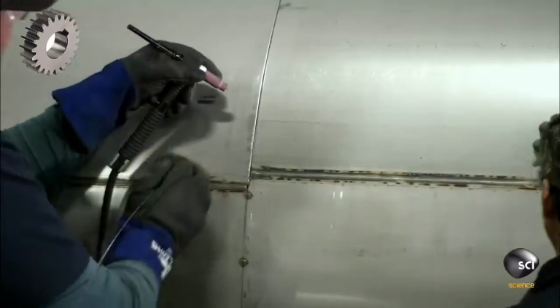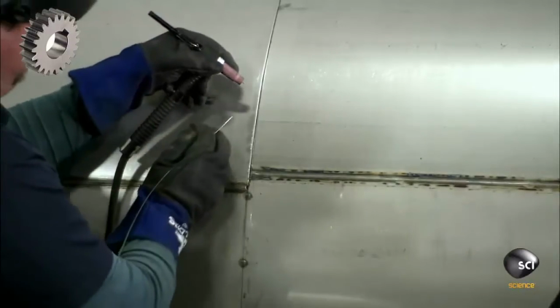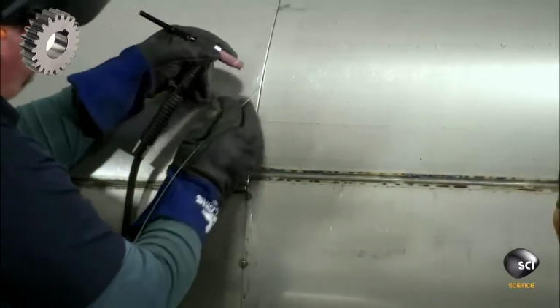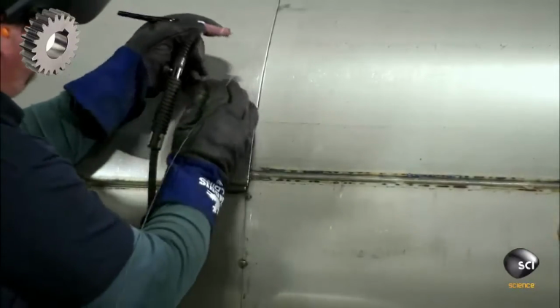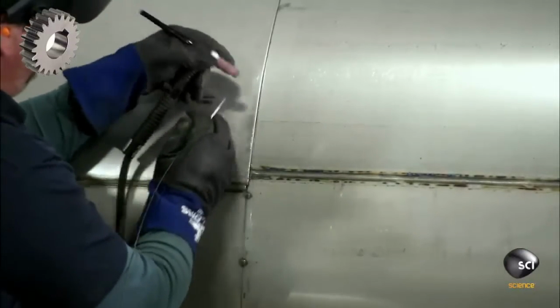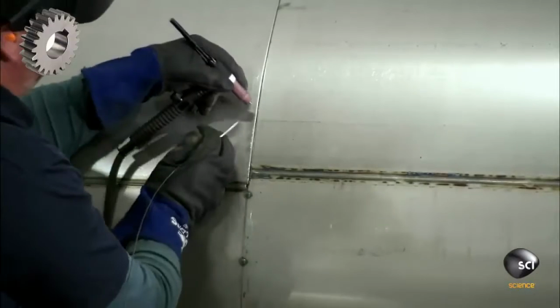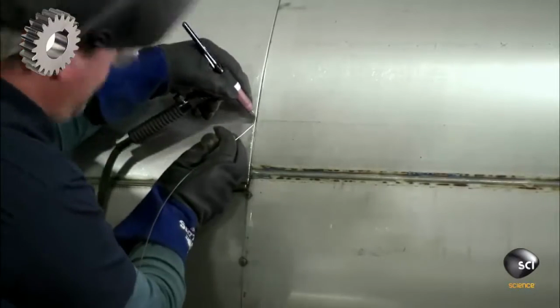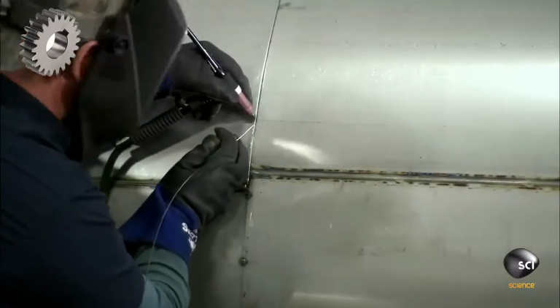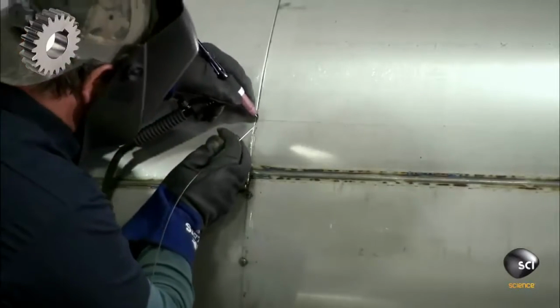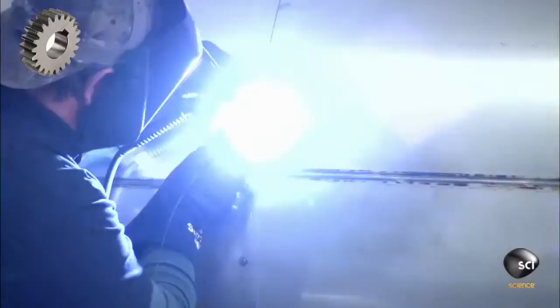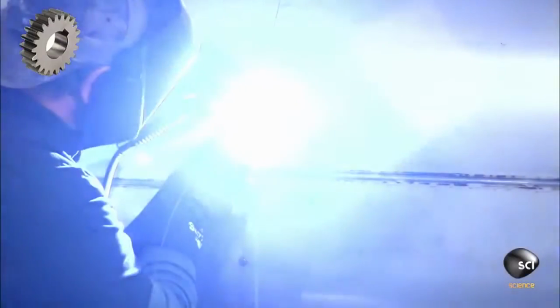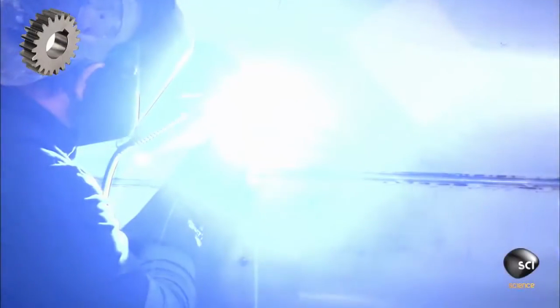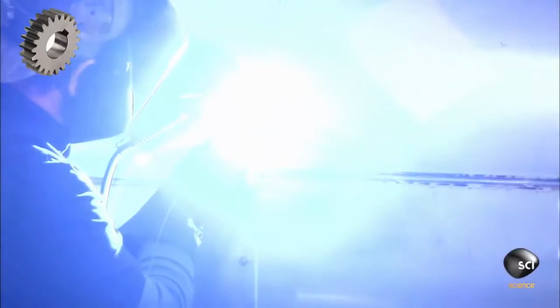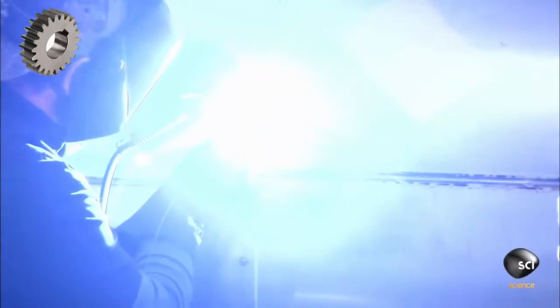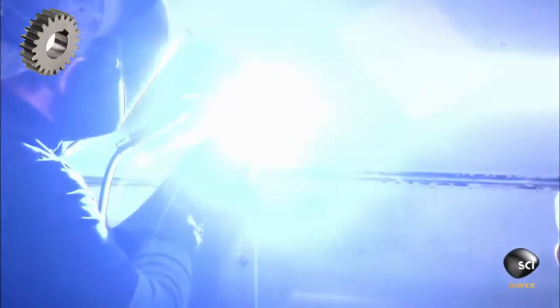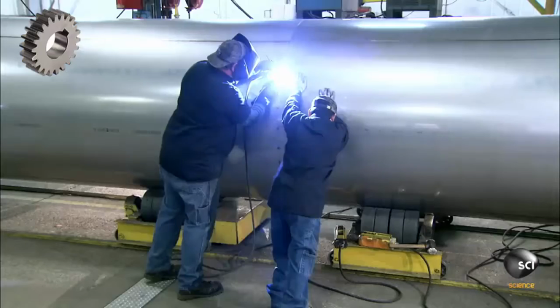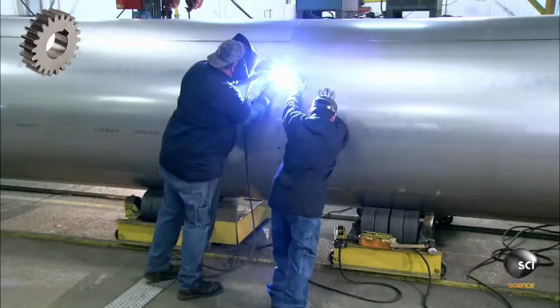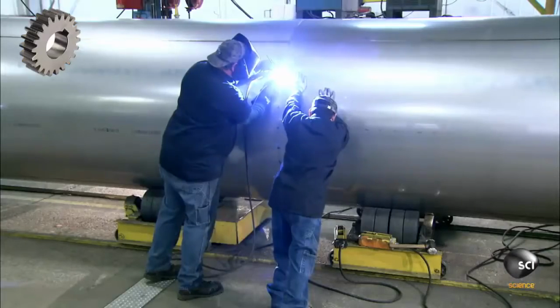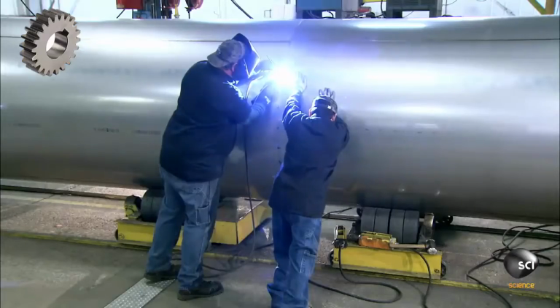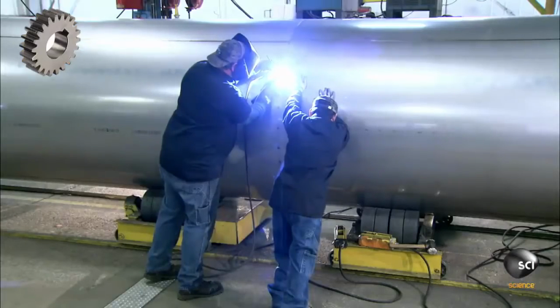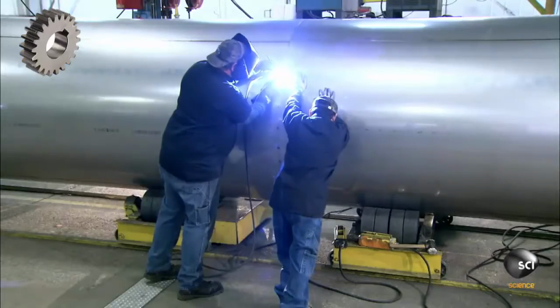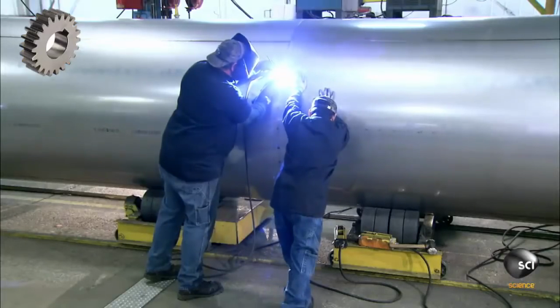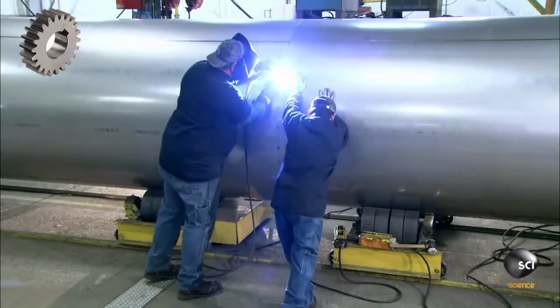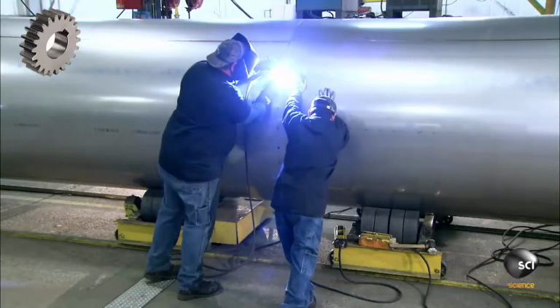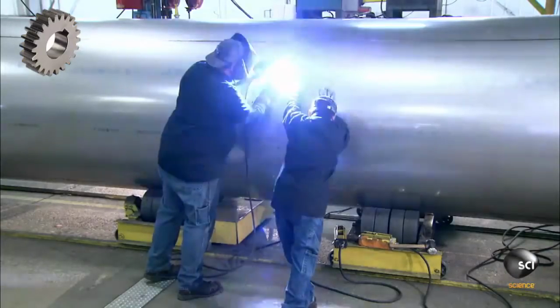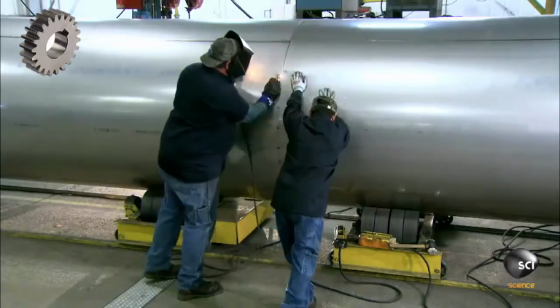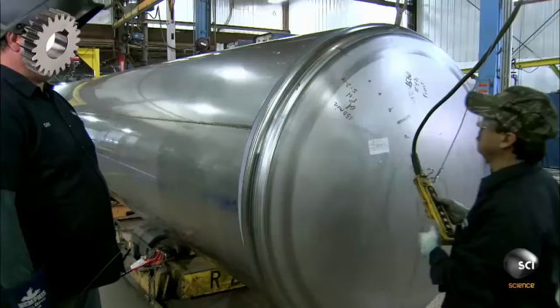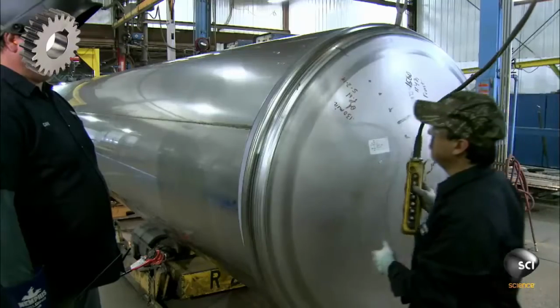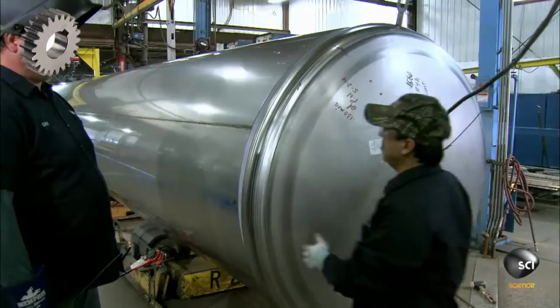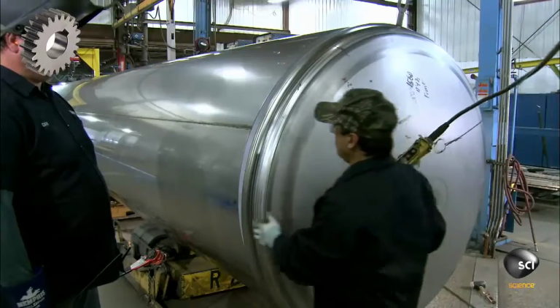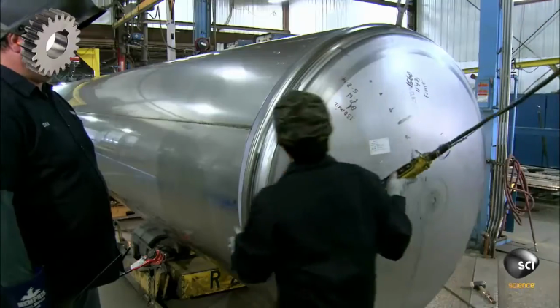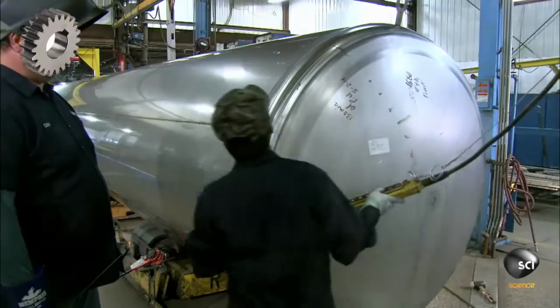The seam is near the midpoint and will be subject to significant bending stress in transport. It's critical that this weld is perfect.